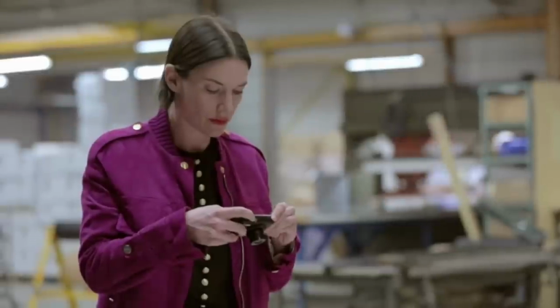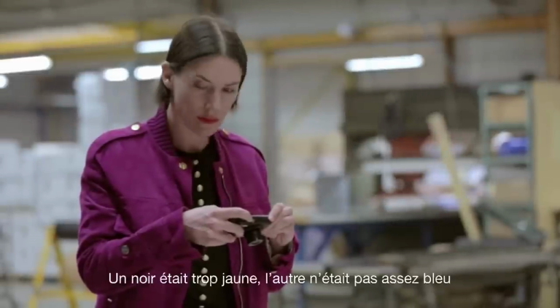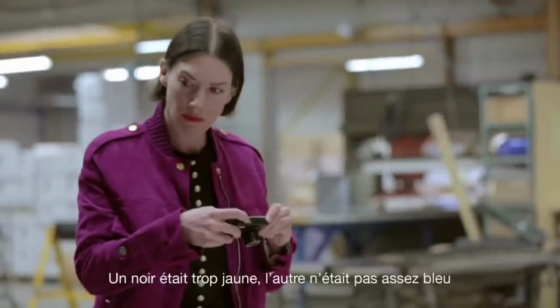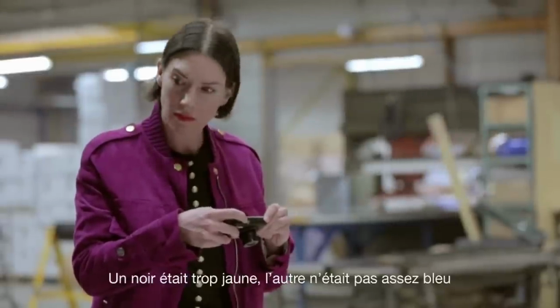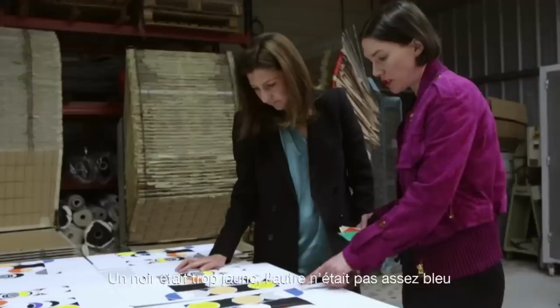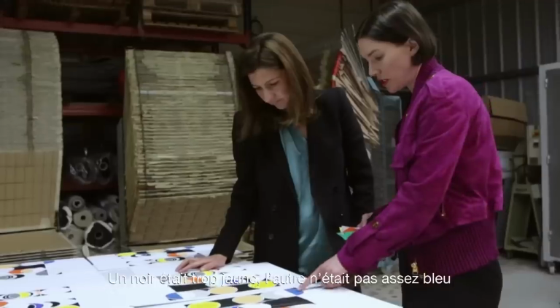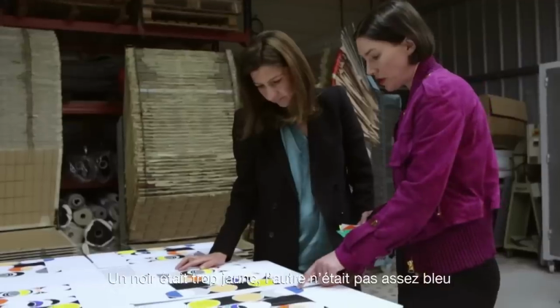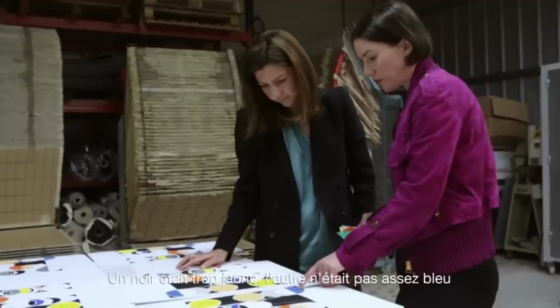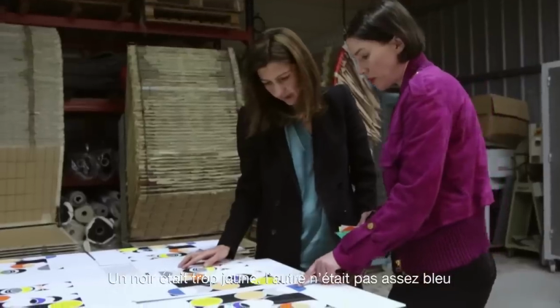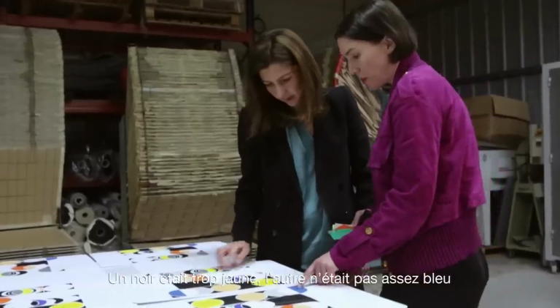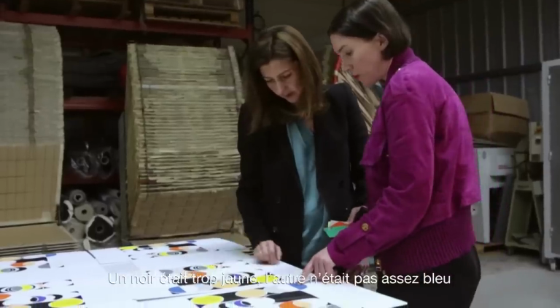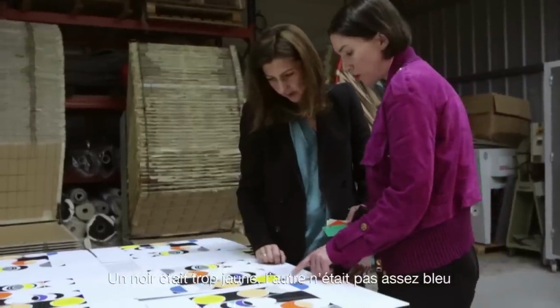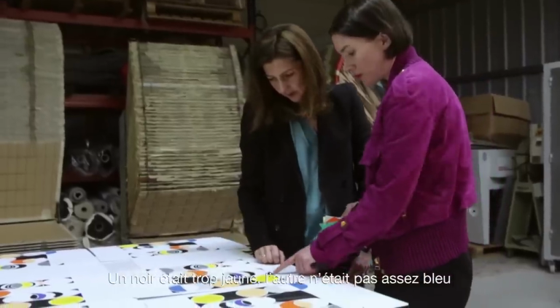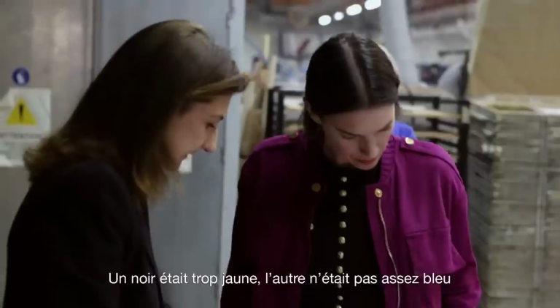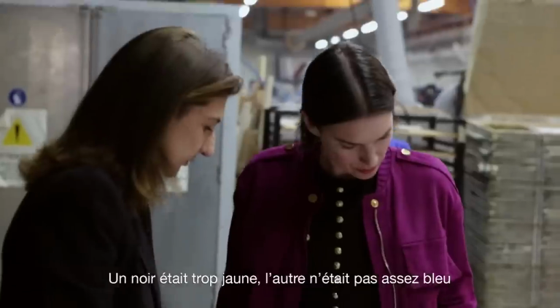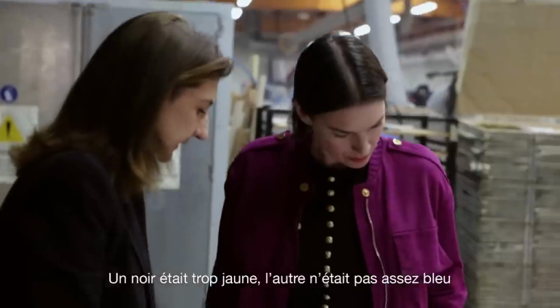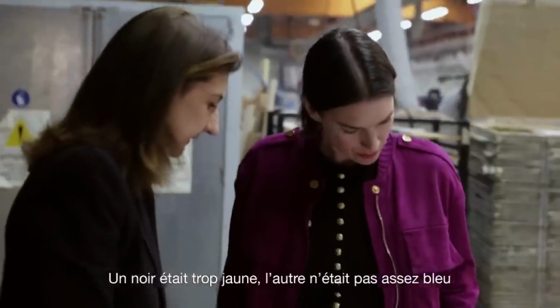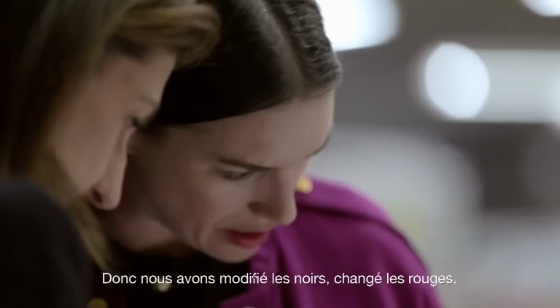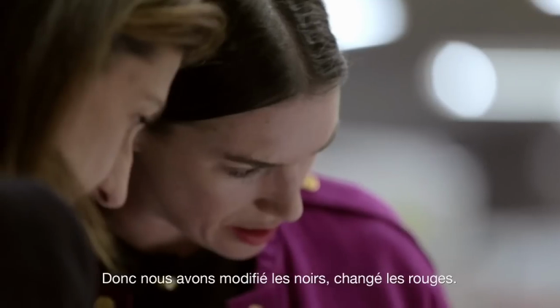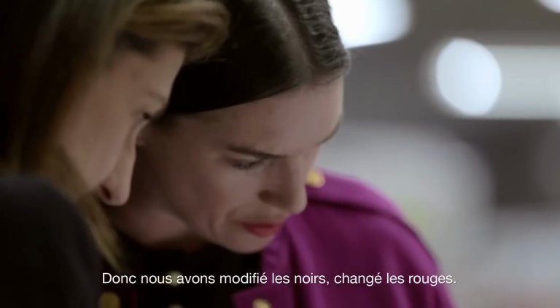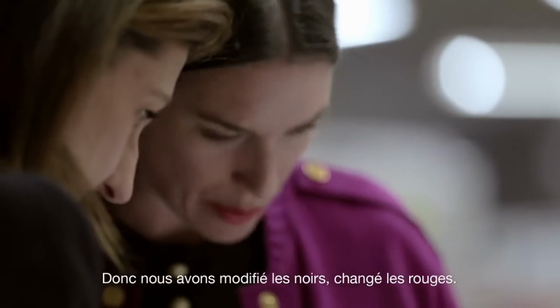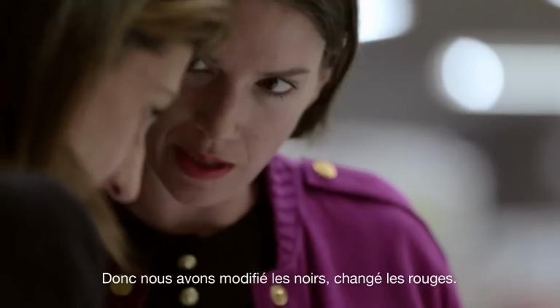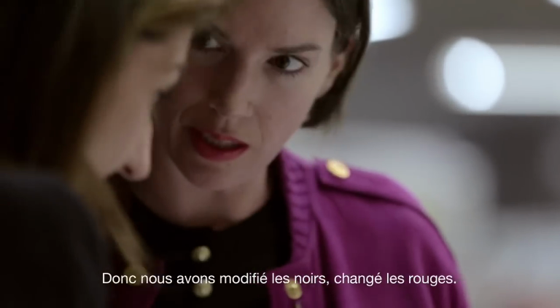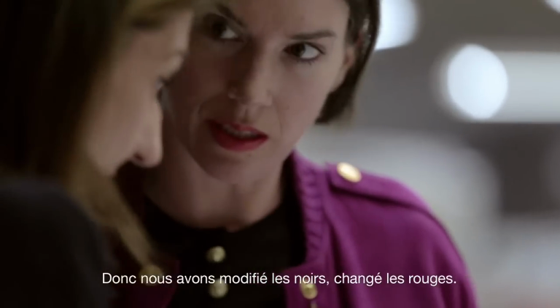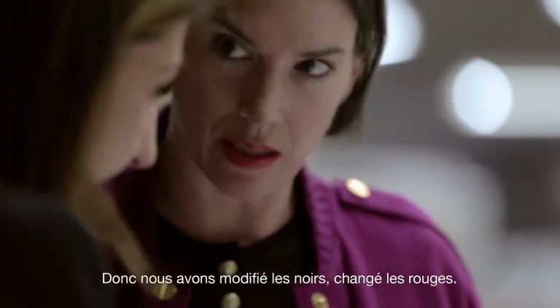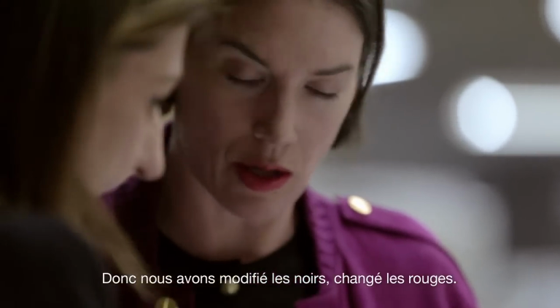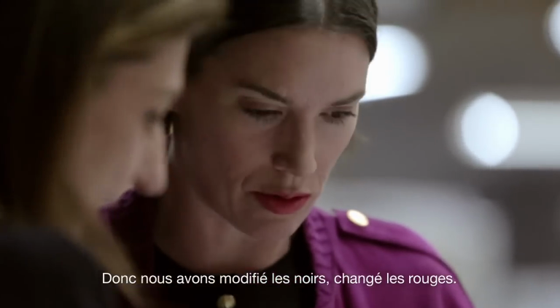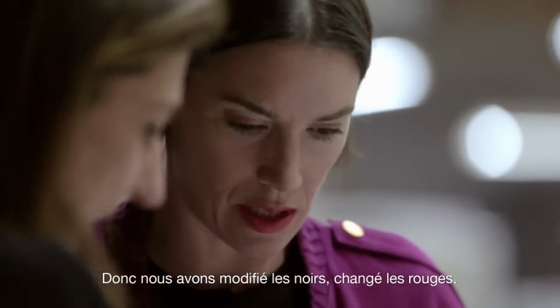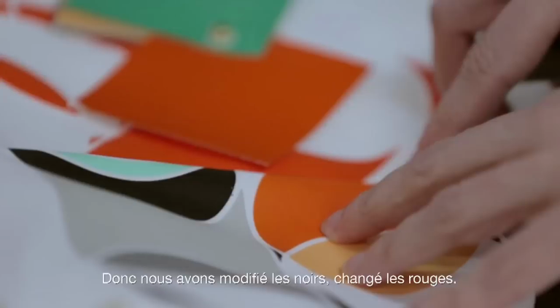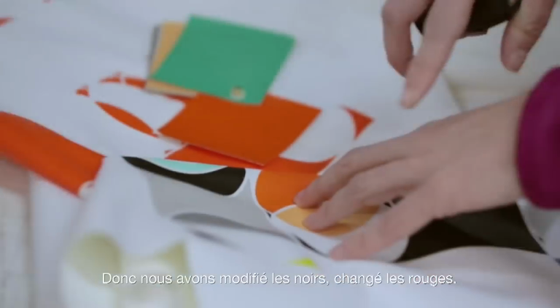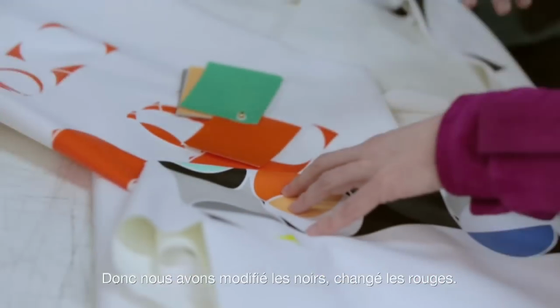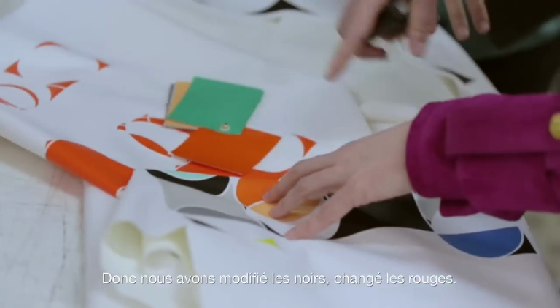One black was too yellow, one black was not blue enough, so we were experimenting with the blacks, also changing the red.